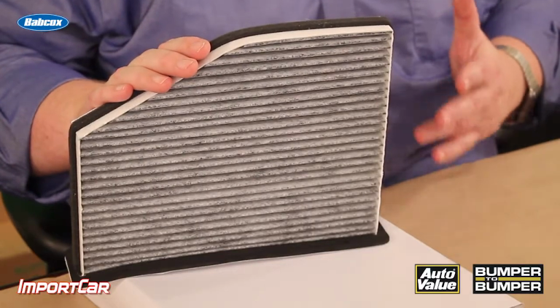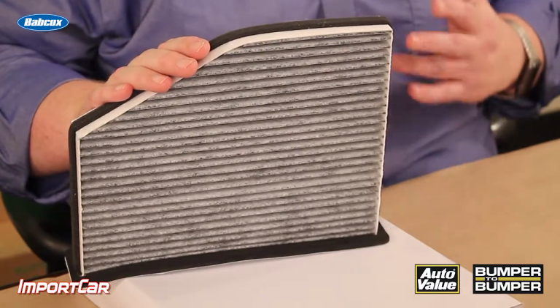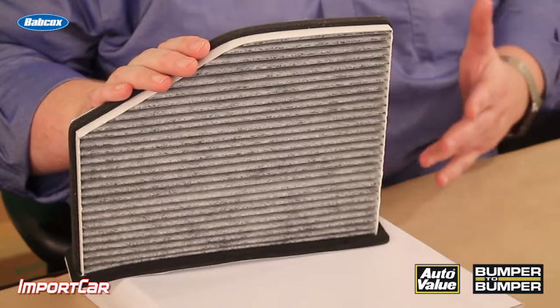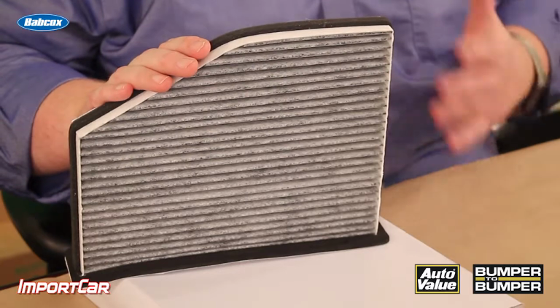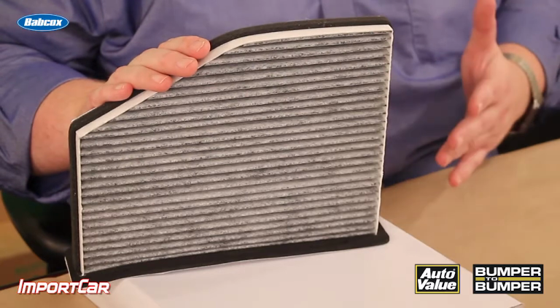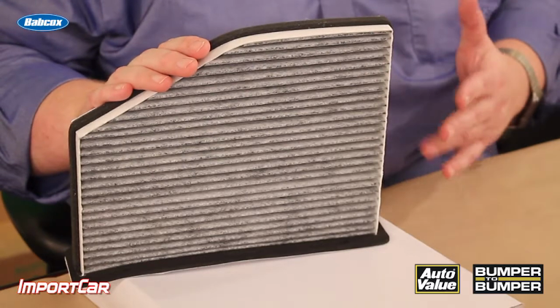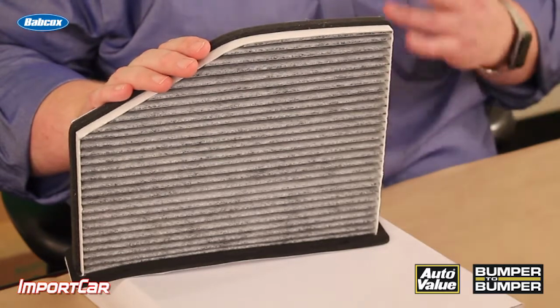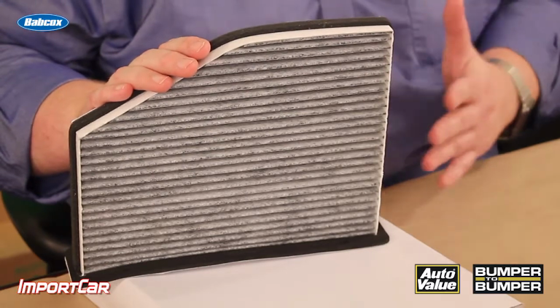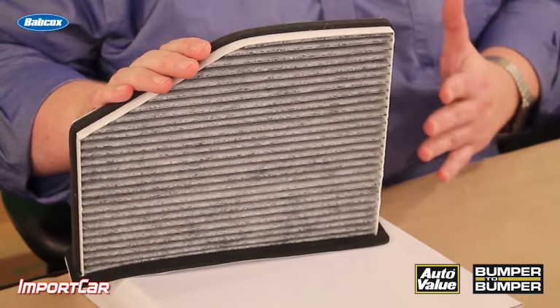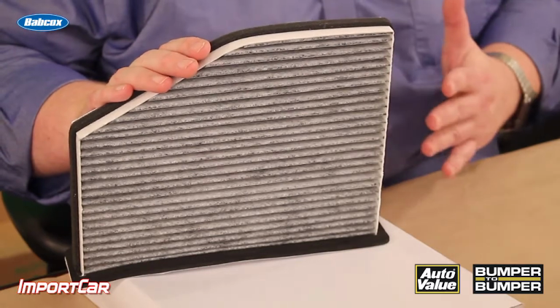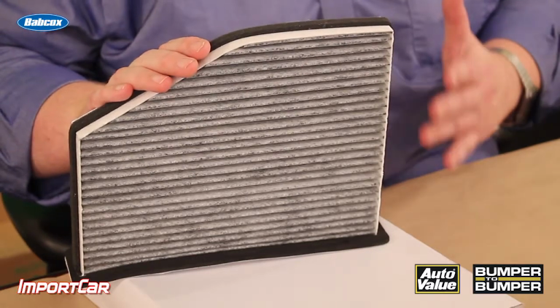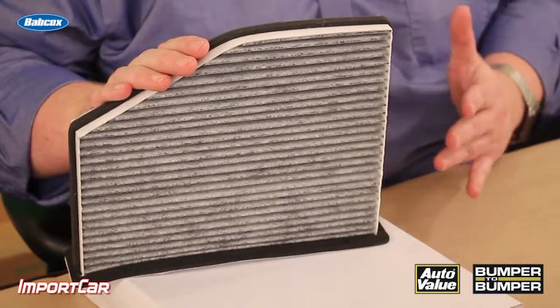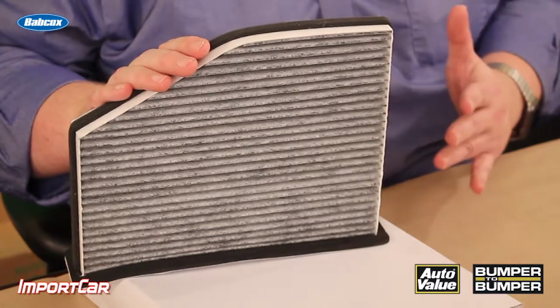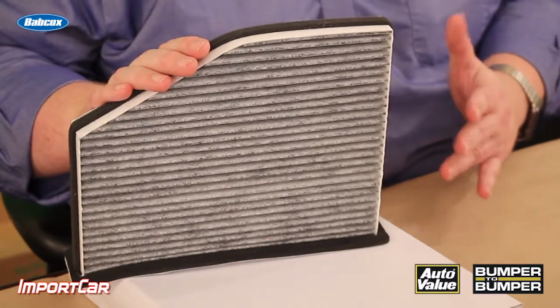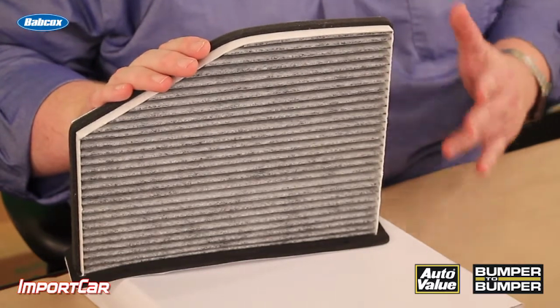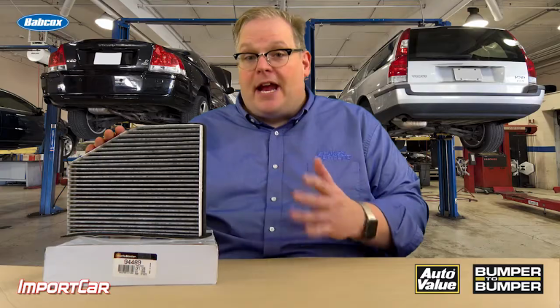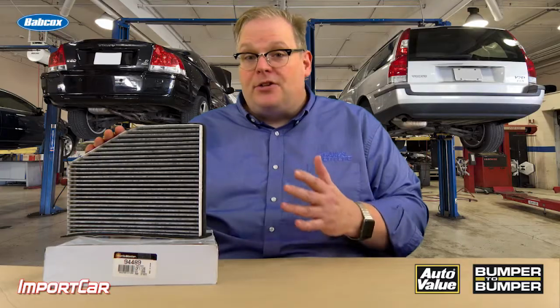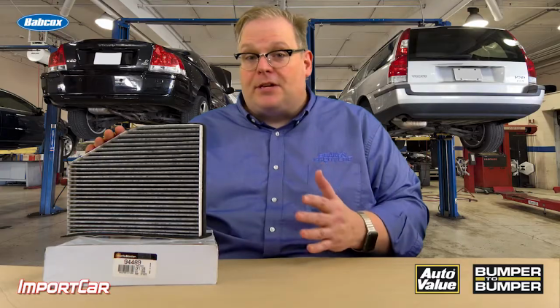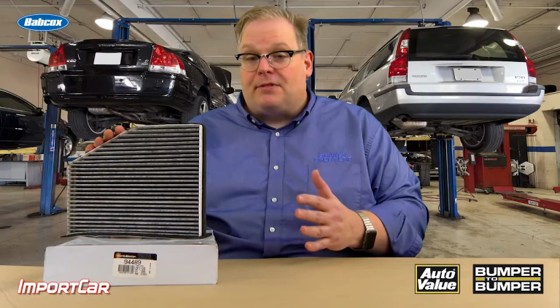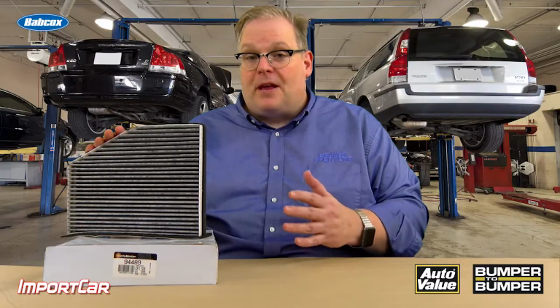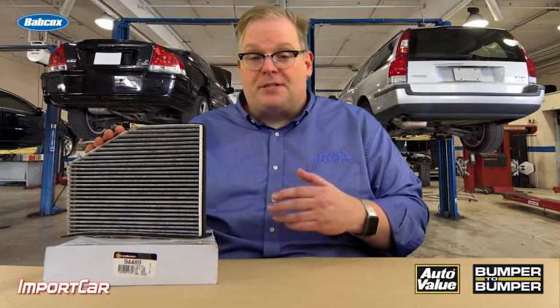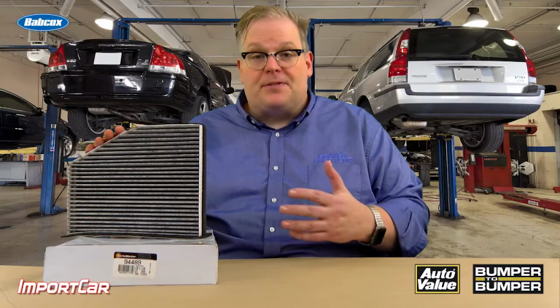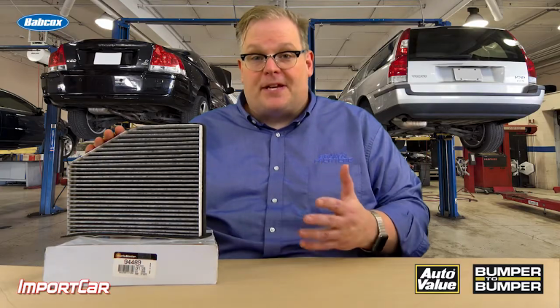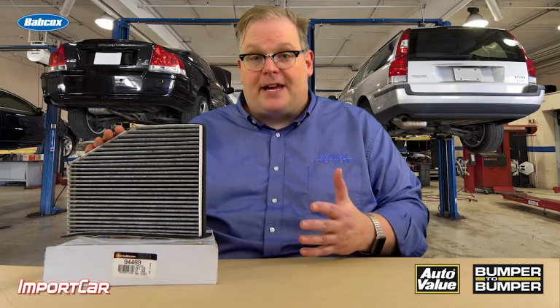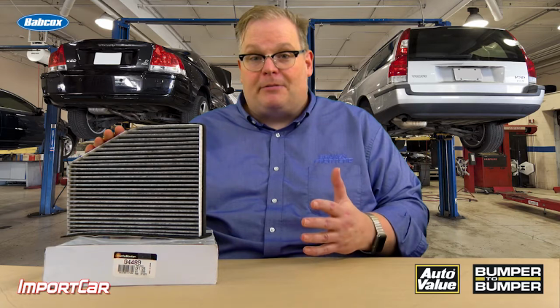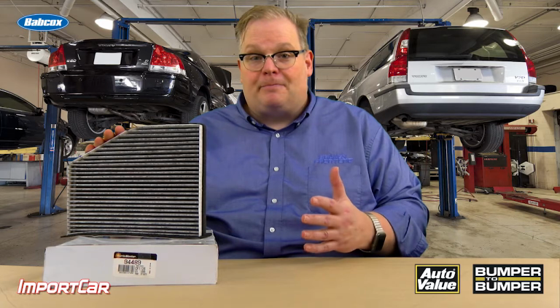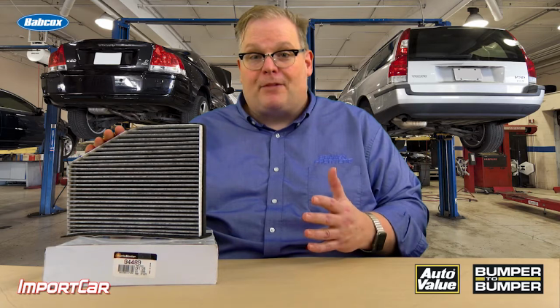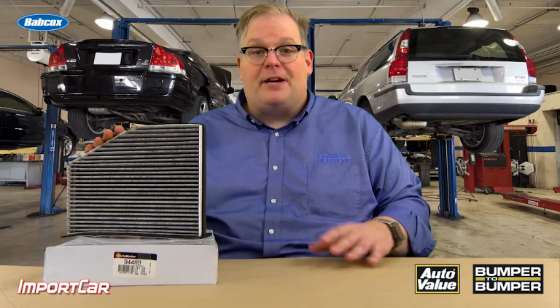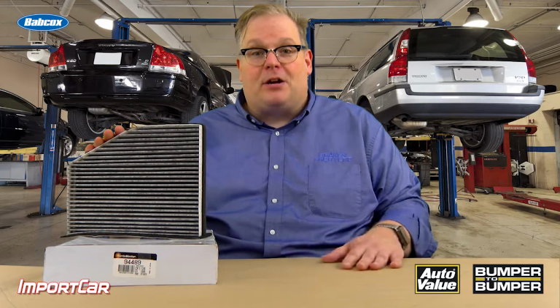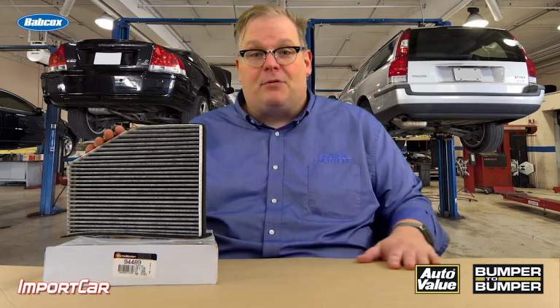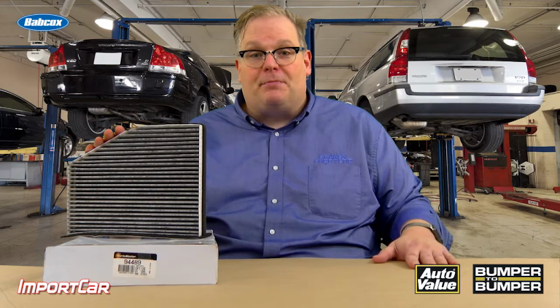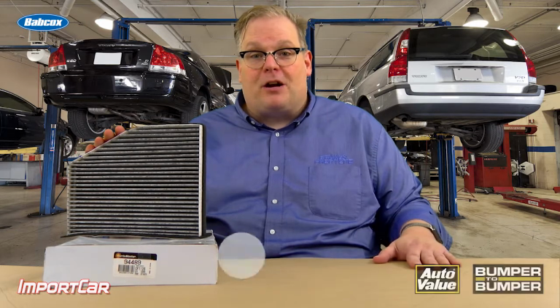So, Toyota's advice: every 10,000 miles, replace this filter and you'll get rid of a lot of the smells inside the cabin. I'm Andrew Markell with Import Car. Thank you very much.